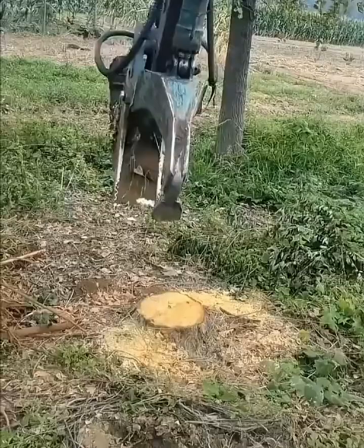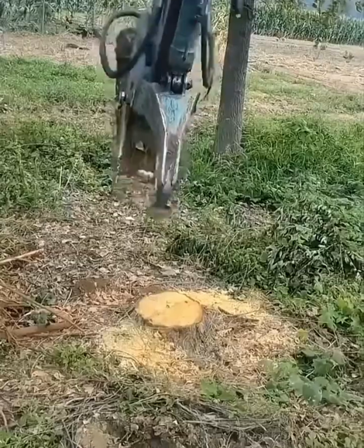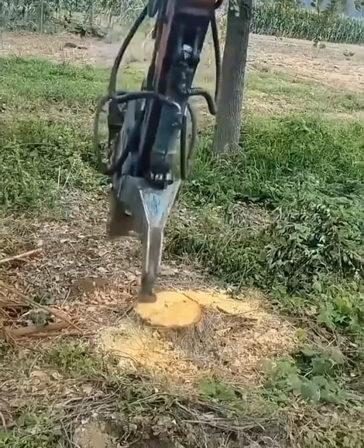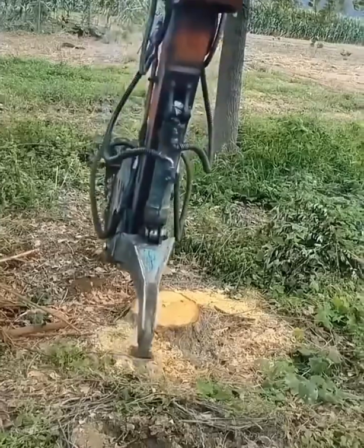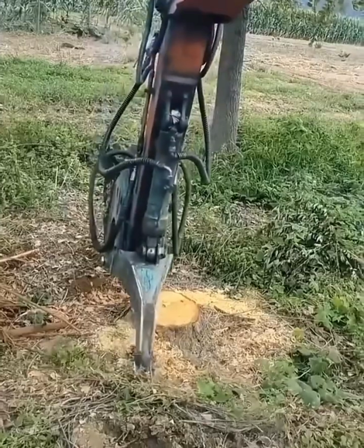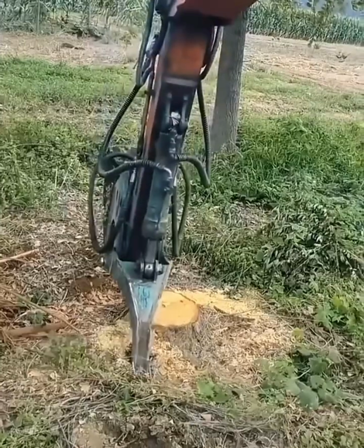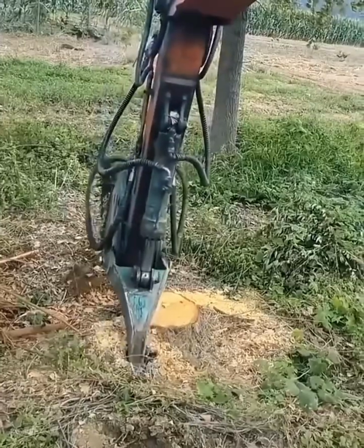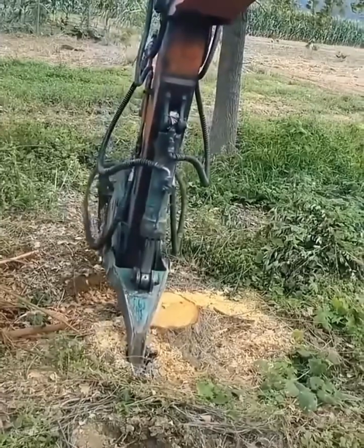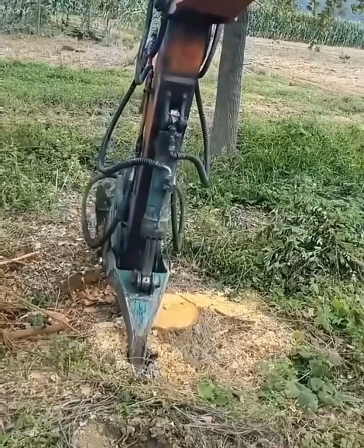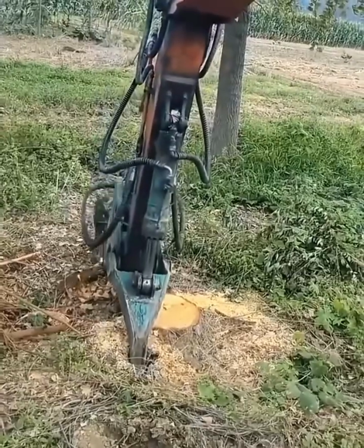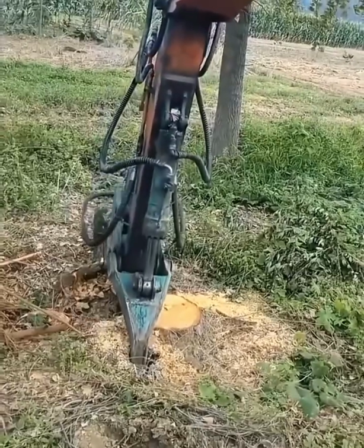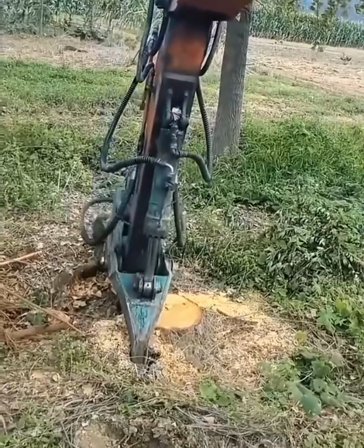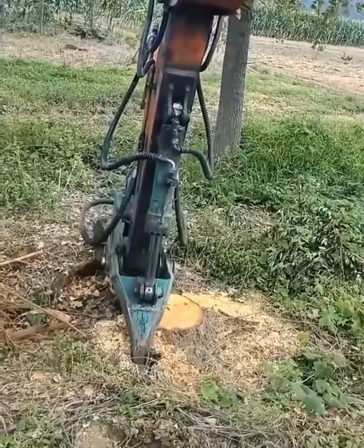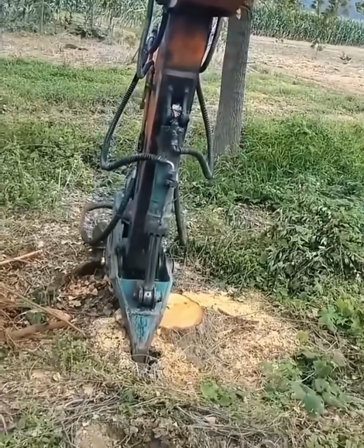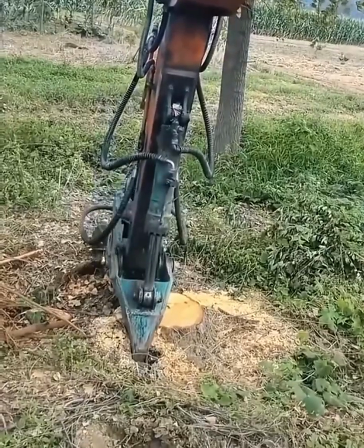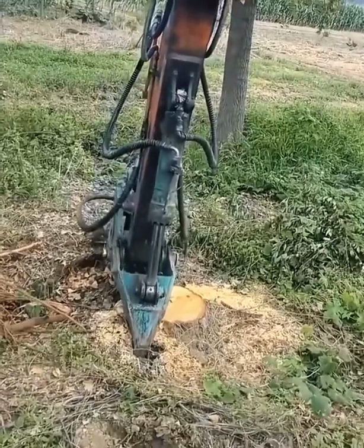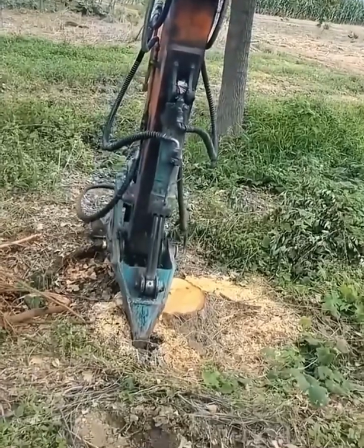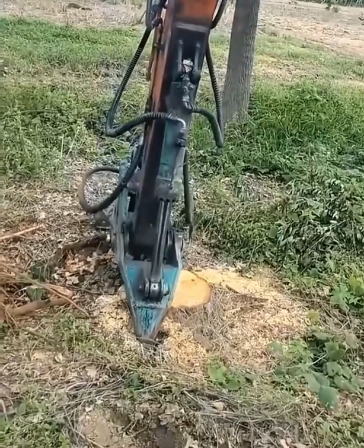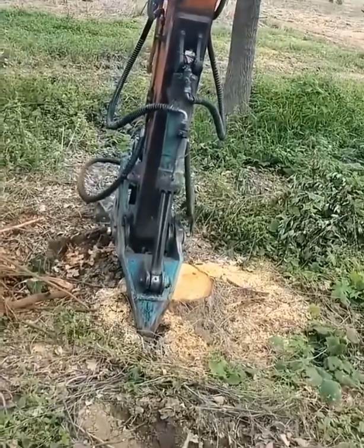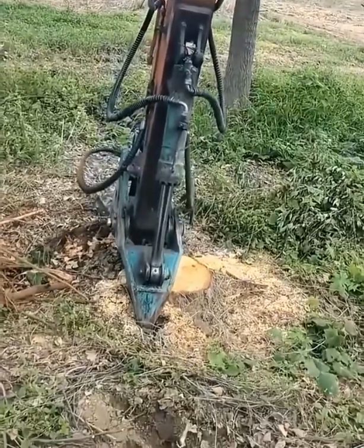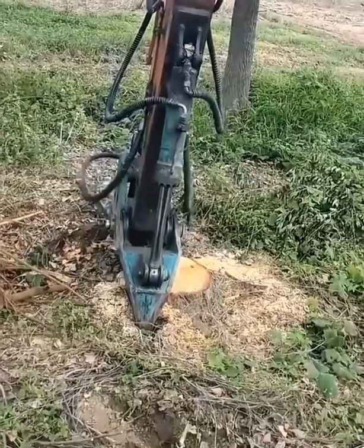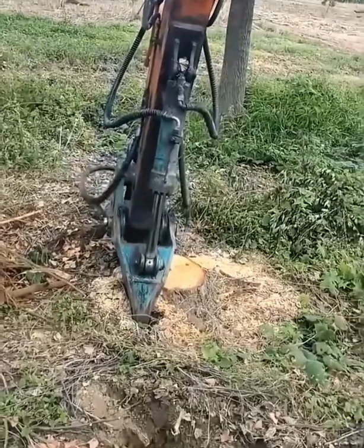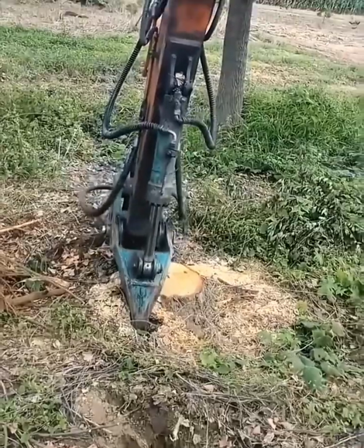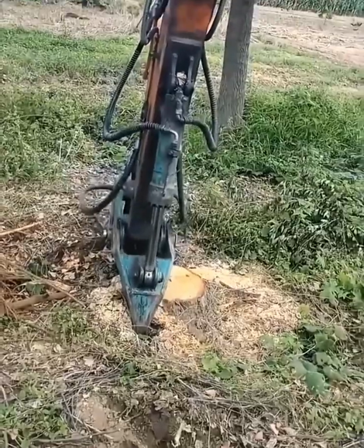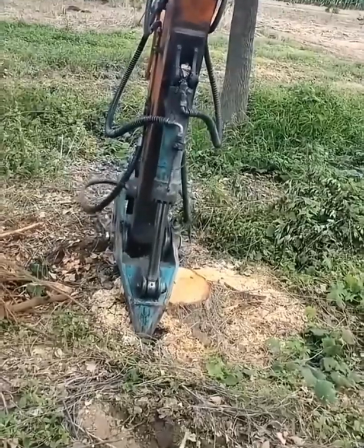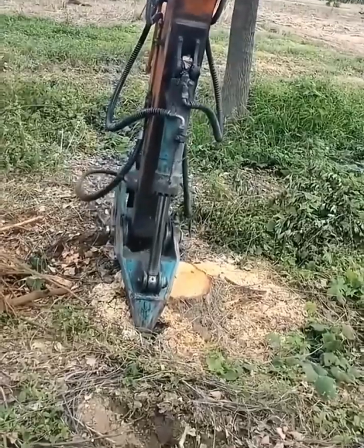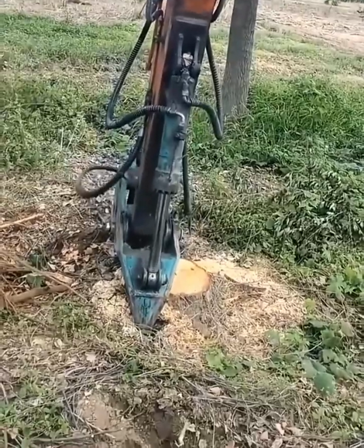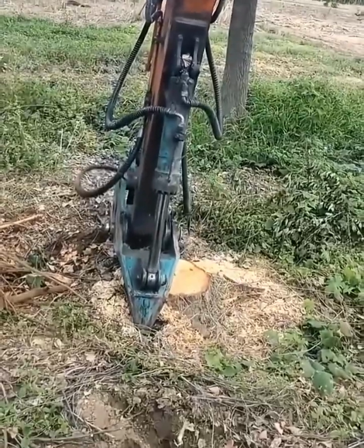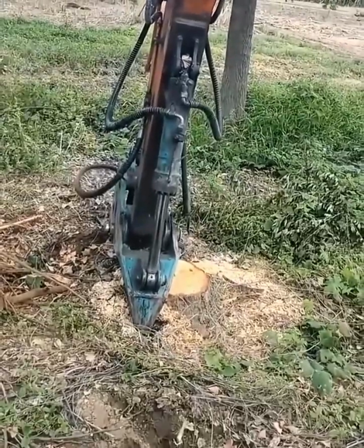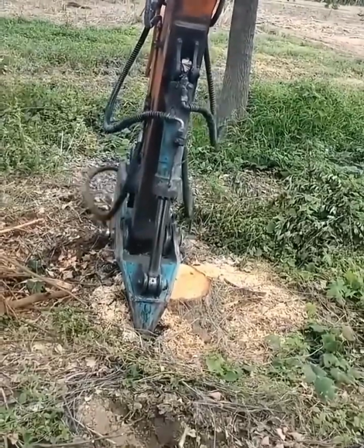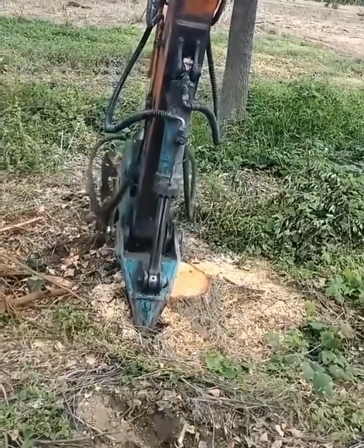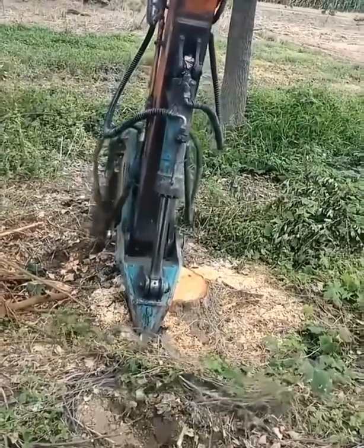With this machine, tree roots can be removed easily — impossible to do by hand.